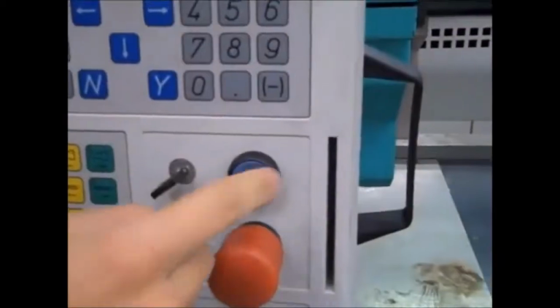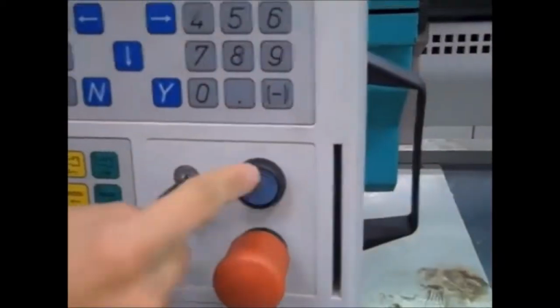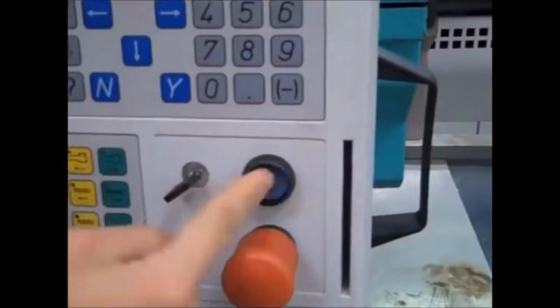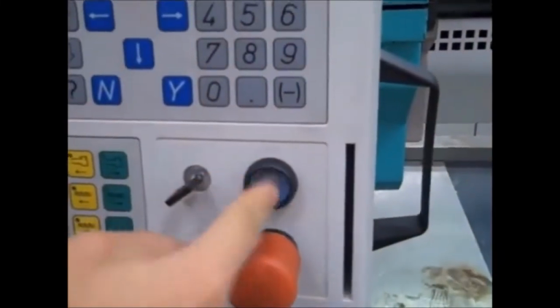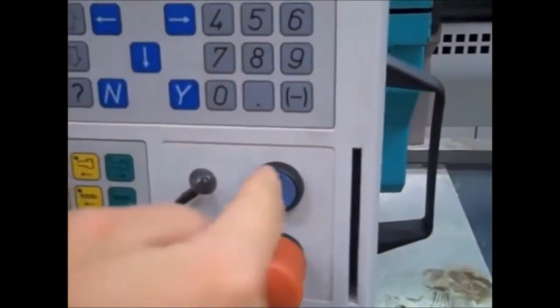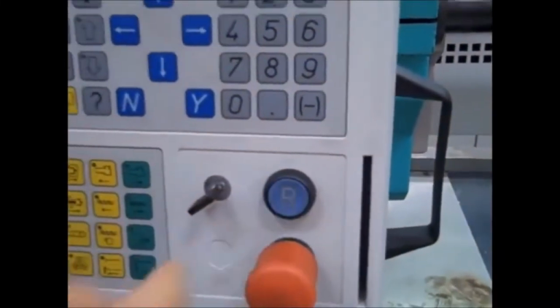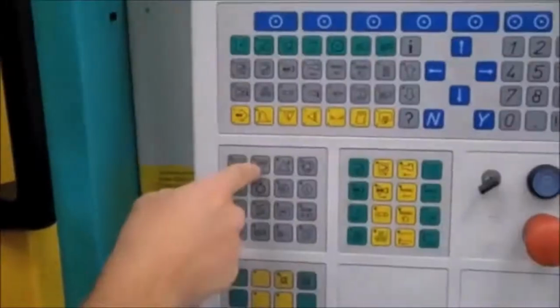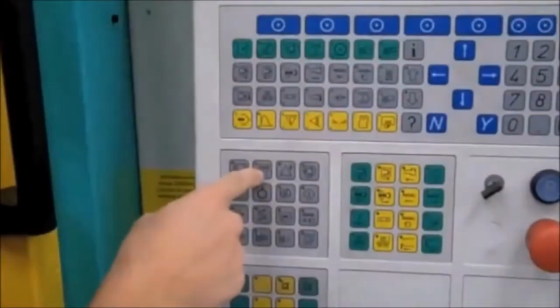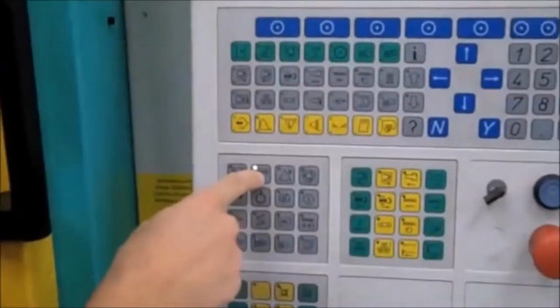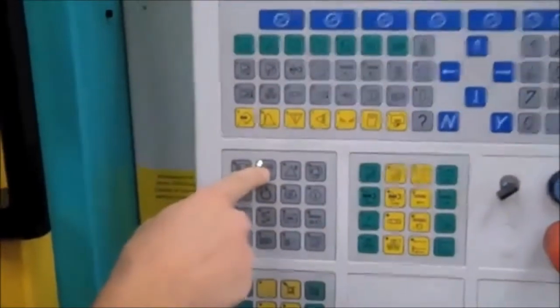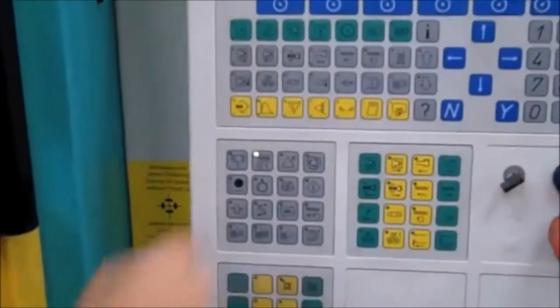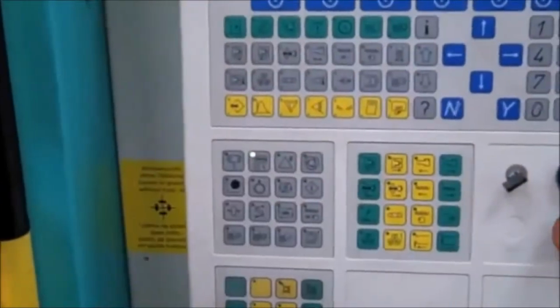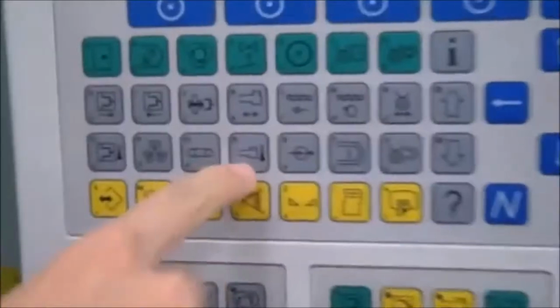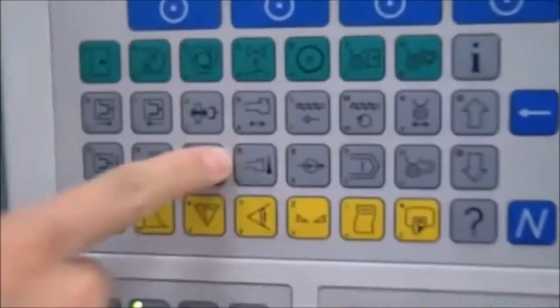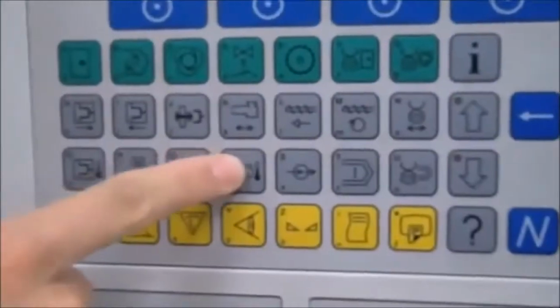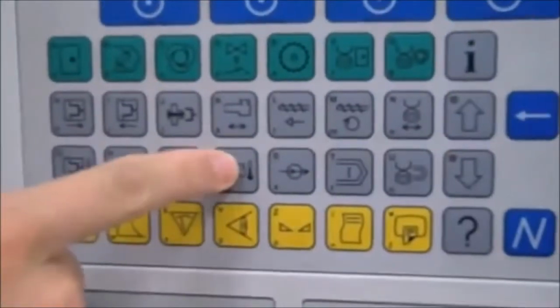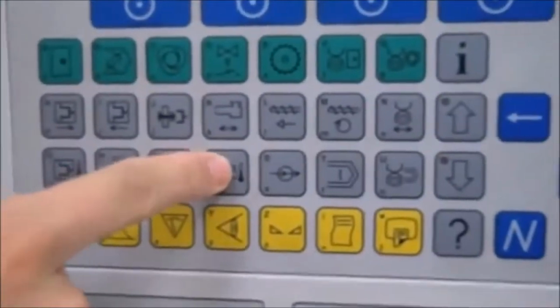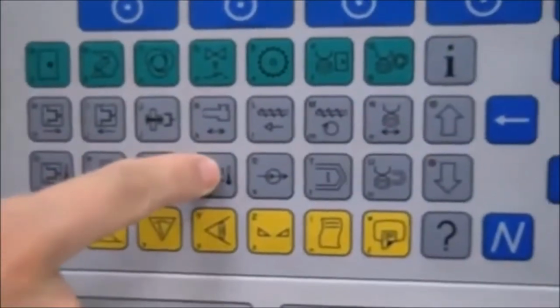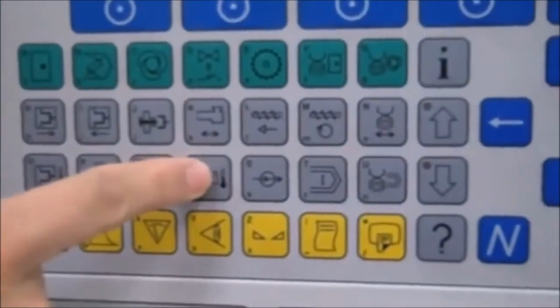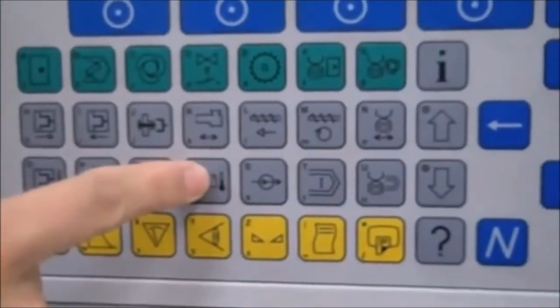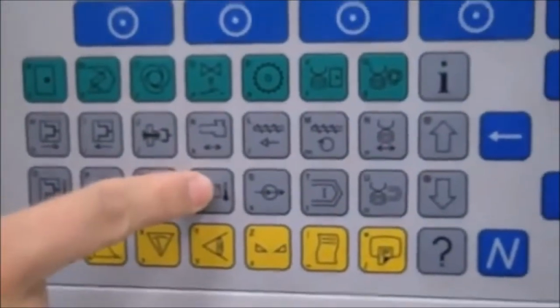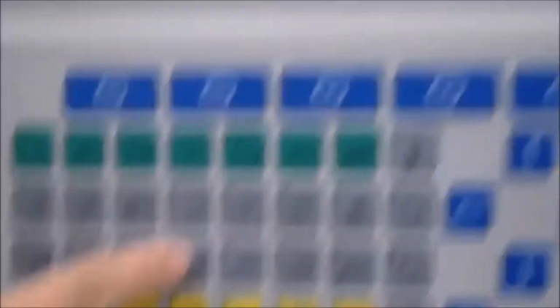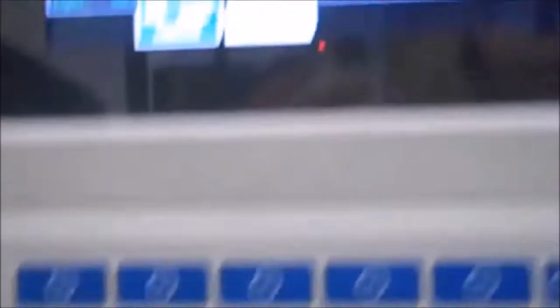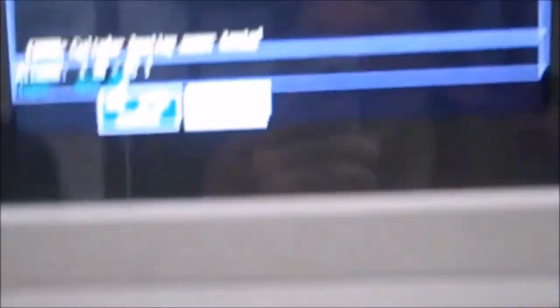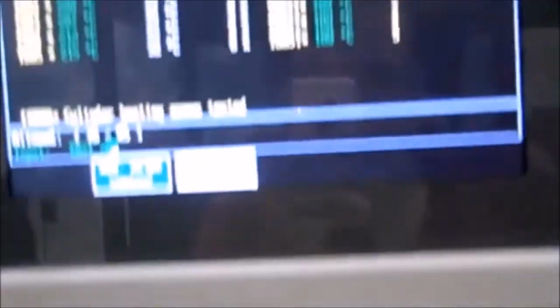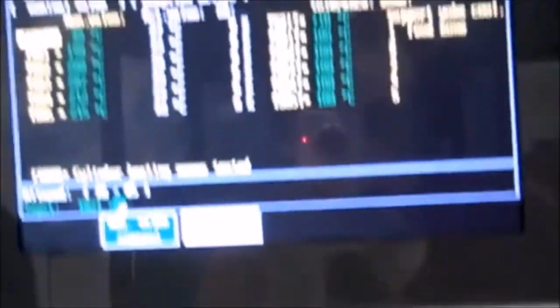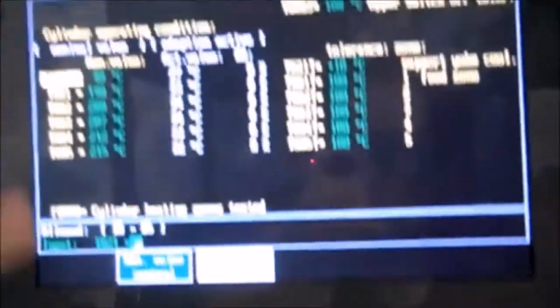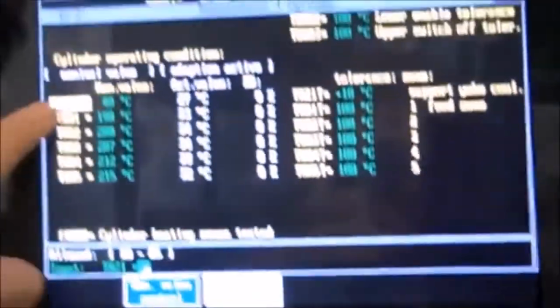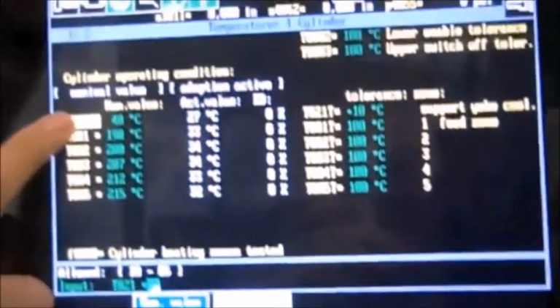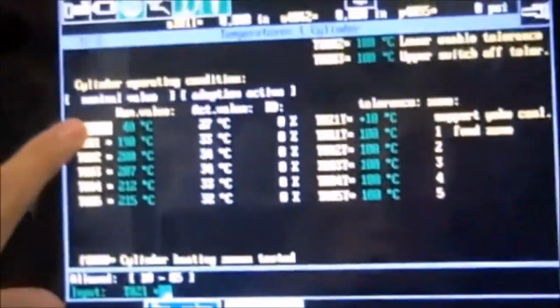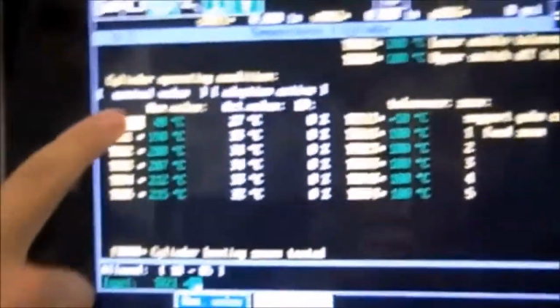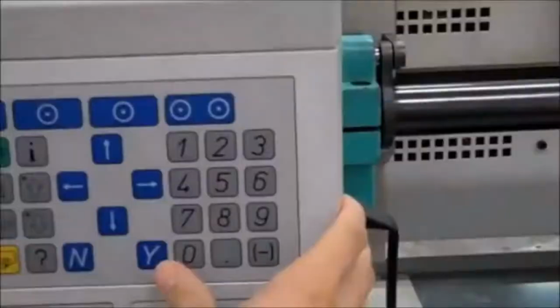Hit the reset button. Press that button. Push the temperature button. Check your temperatures. Make sure they're from the book.